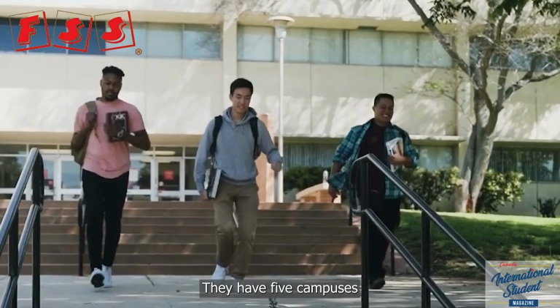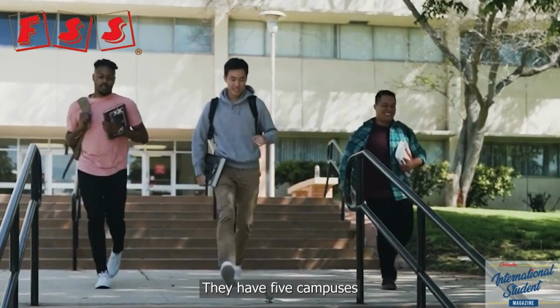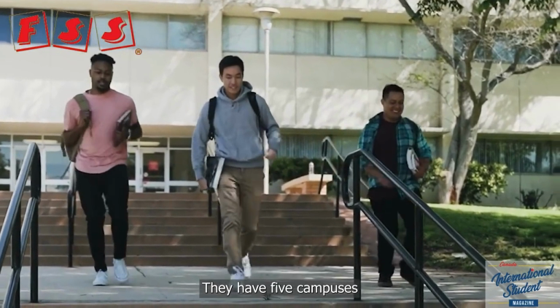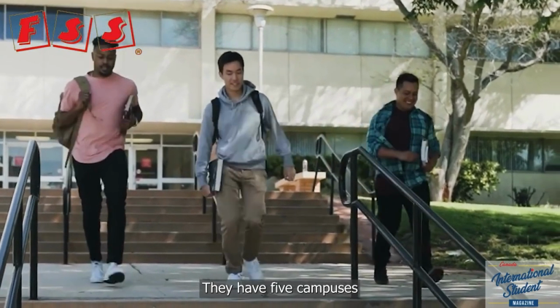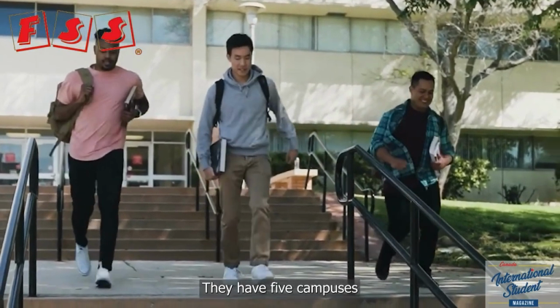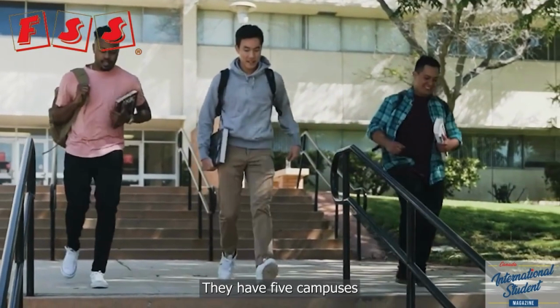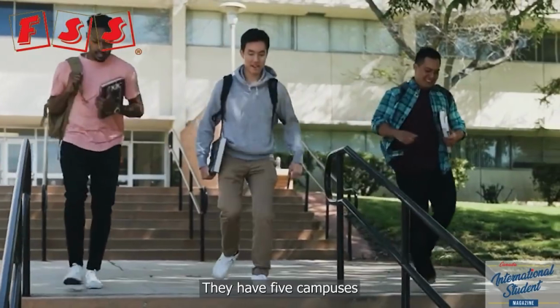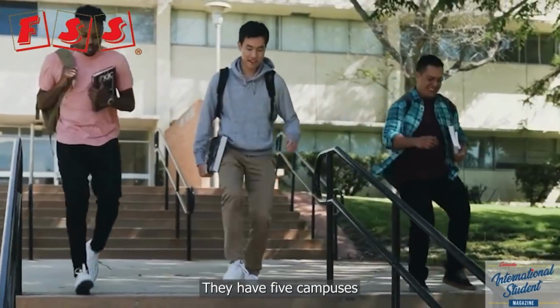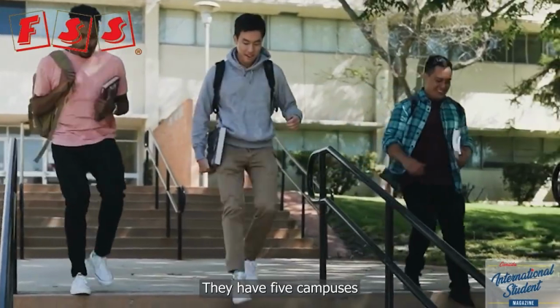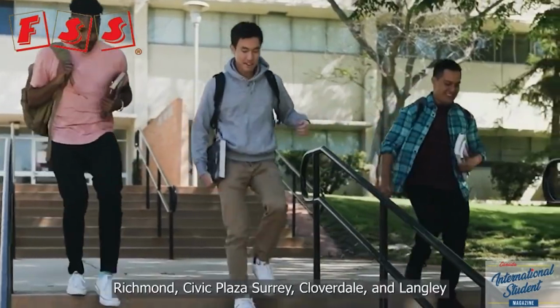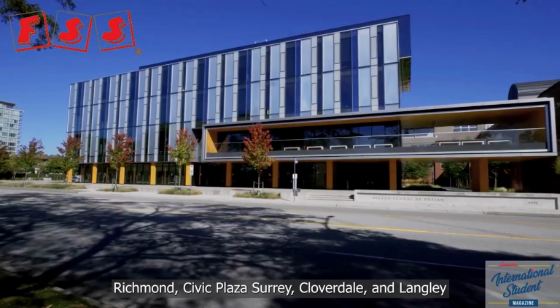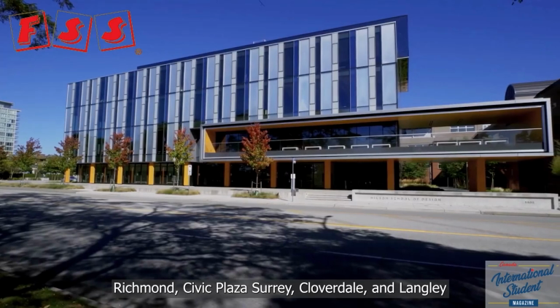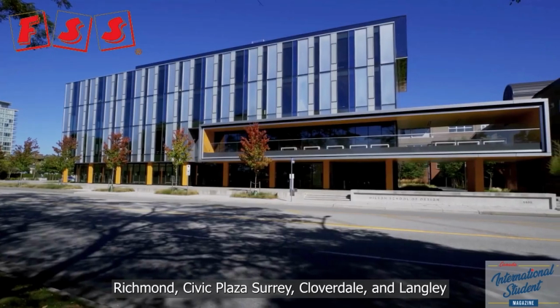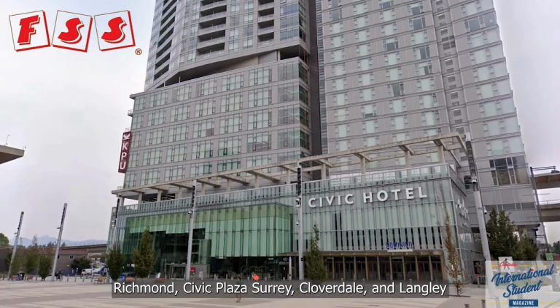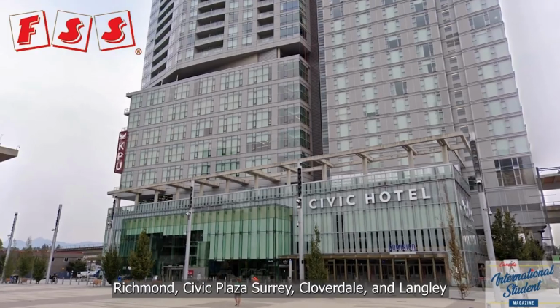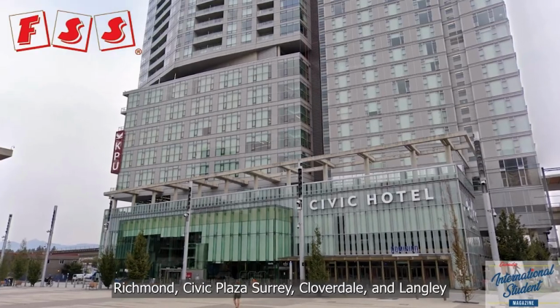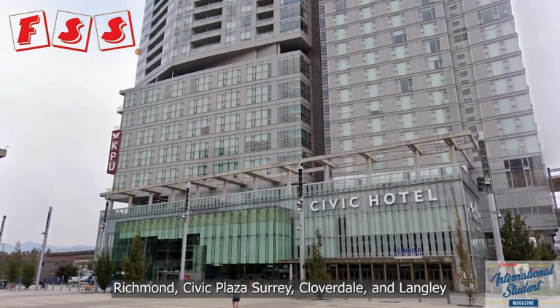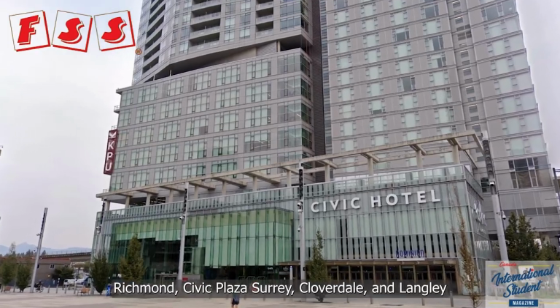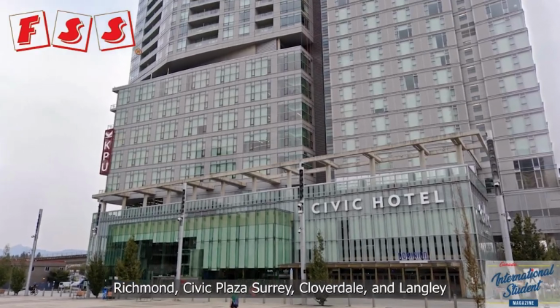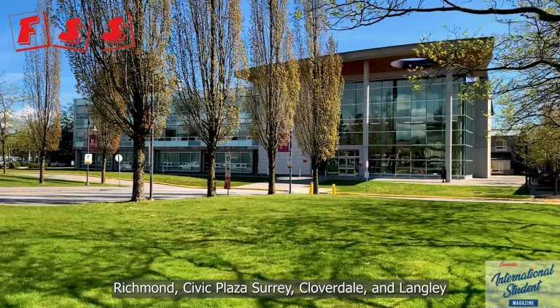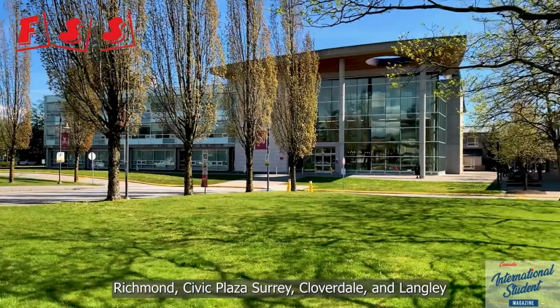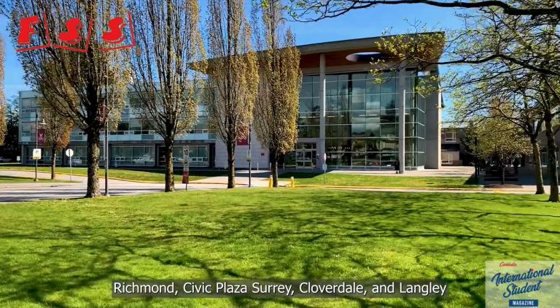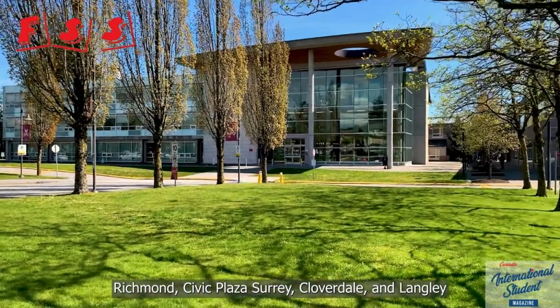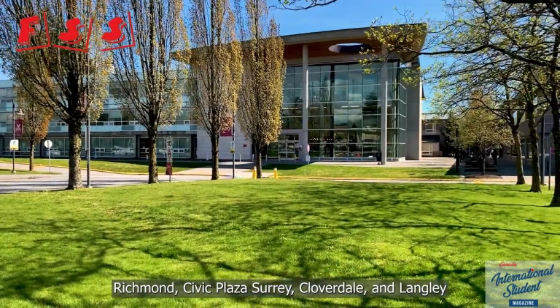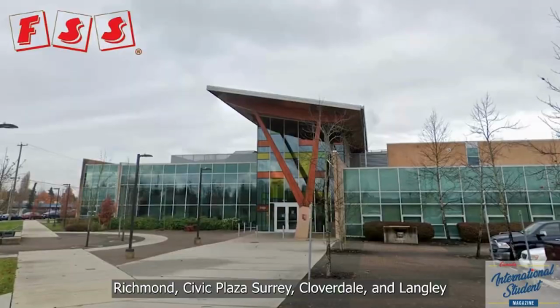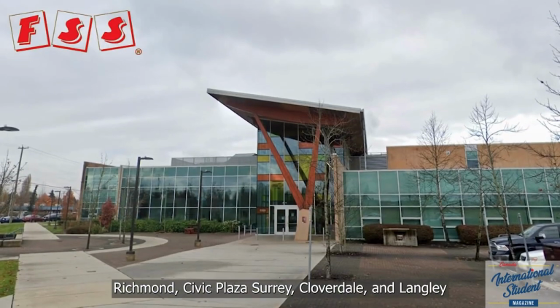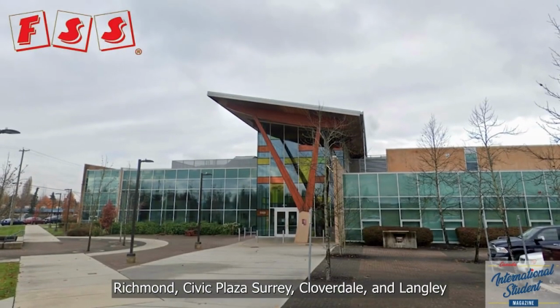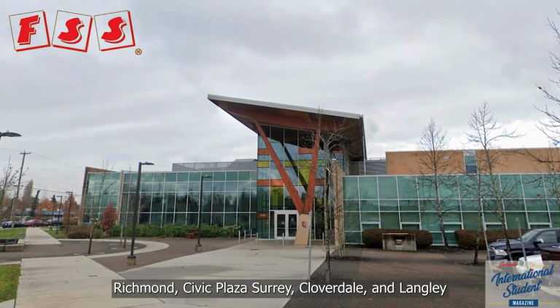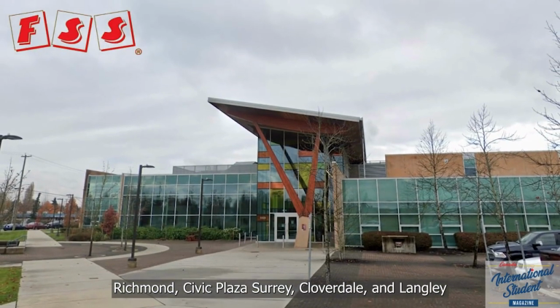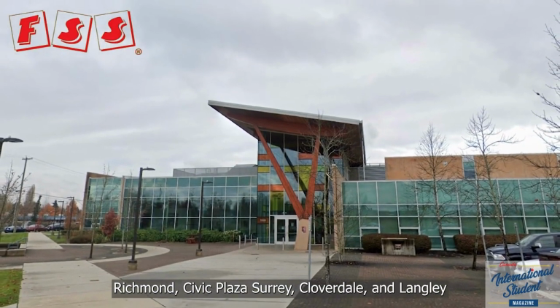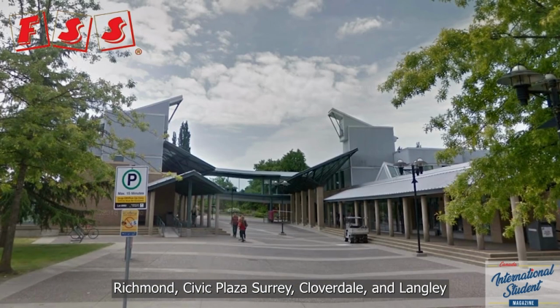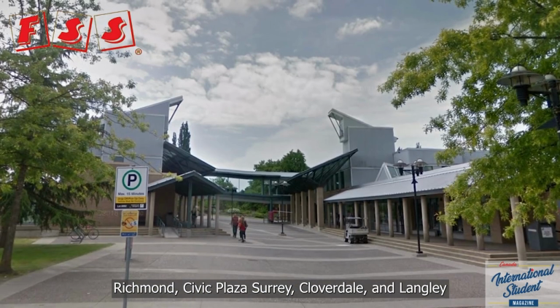They have five campuses: Richmond, Civic Plaza, Surrey, Cloverdale, and Langley.